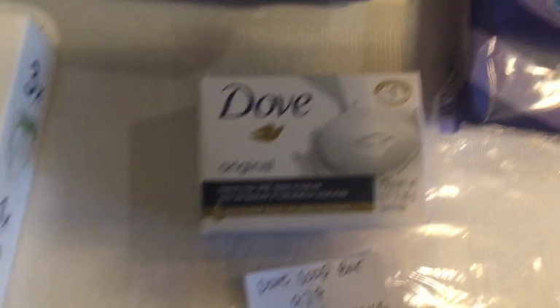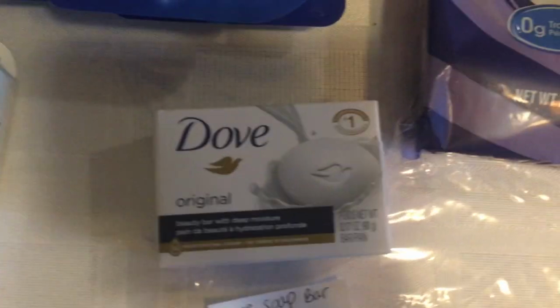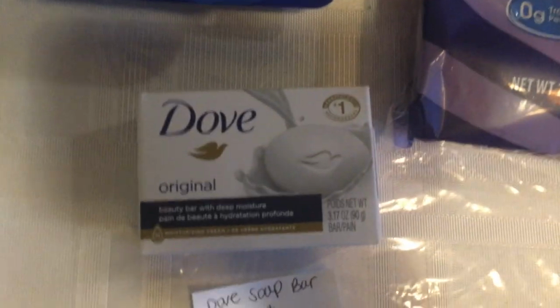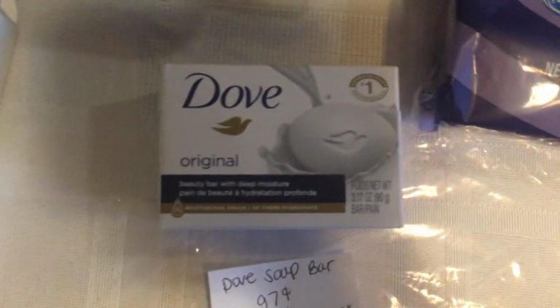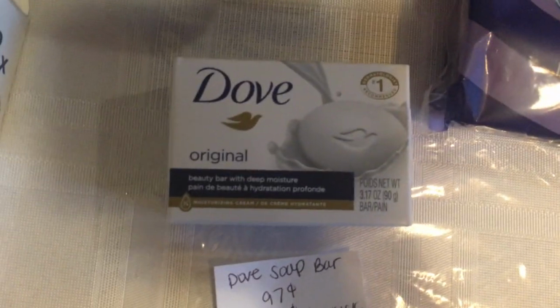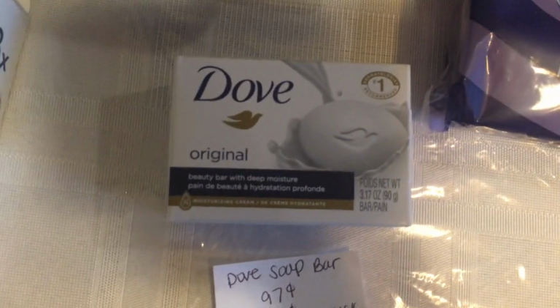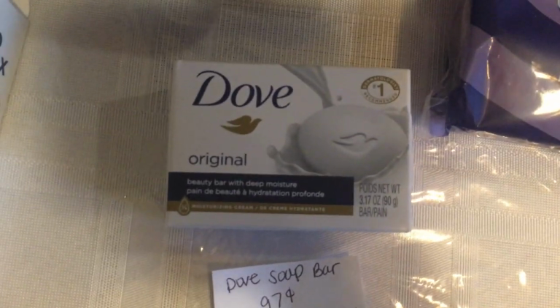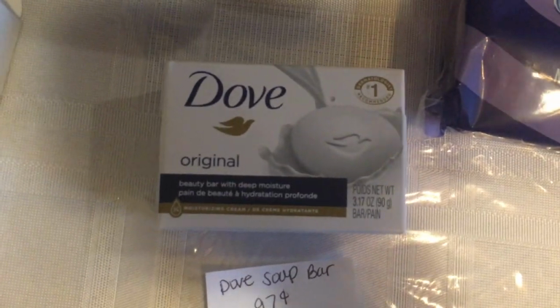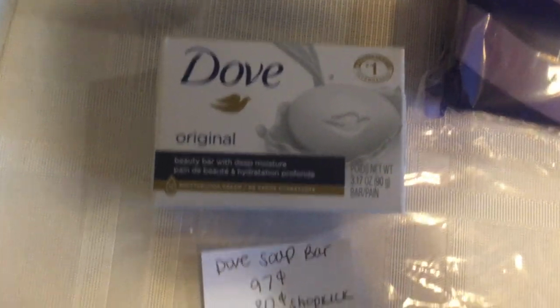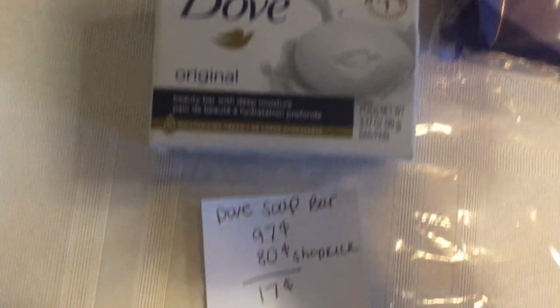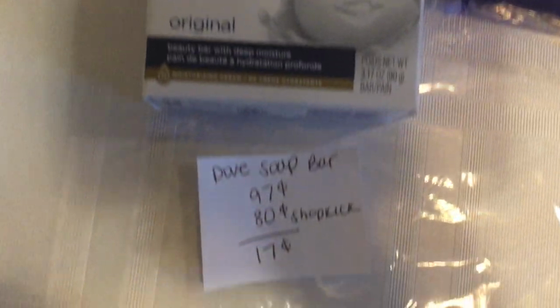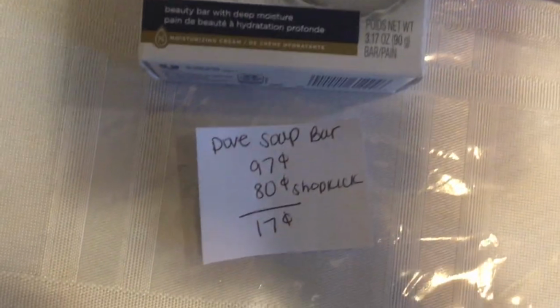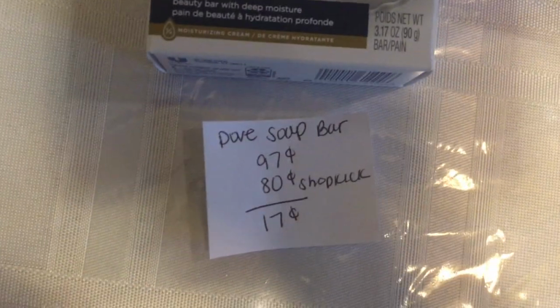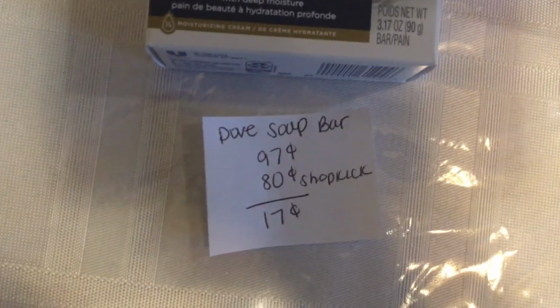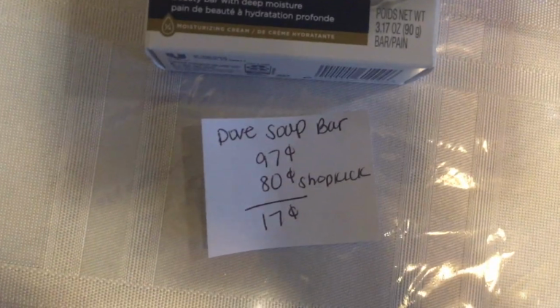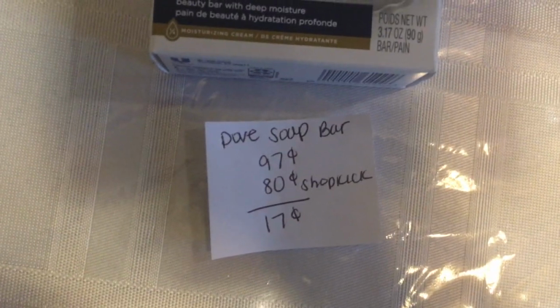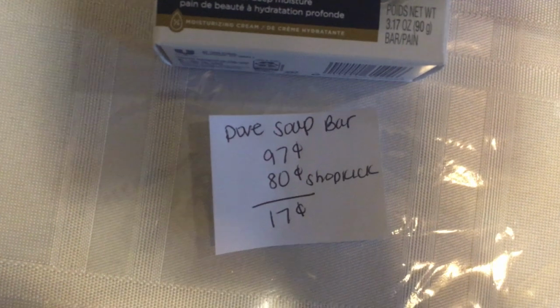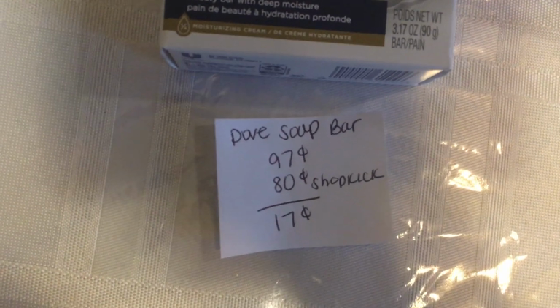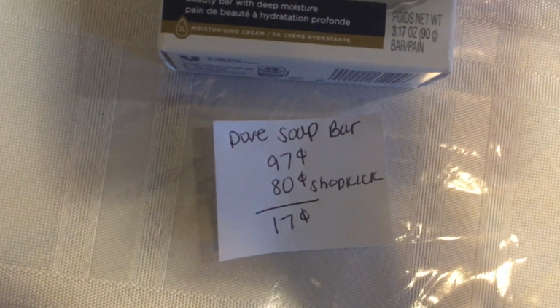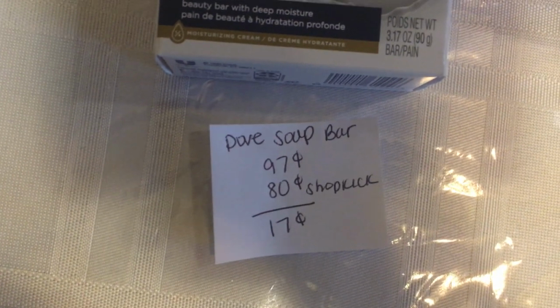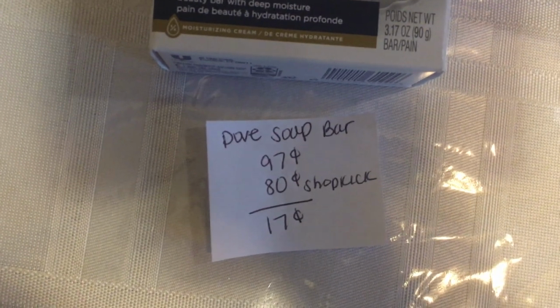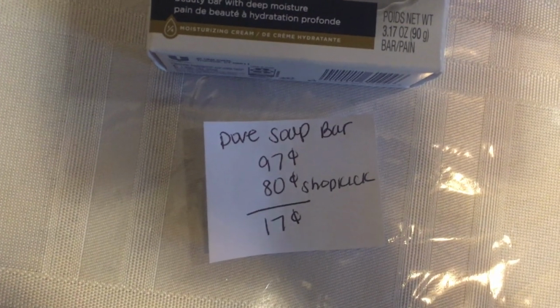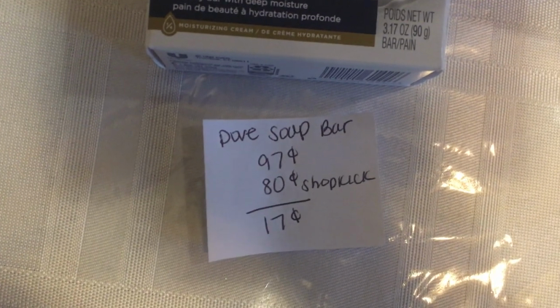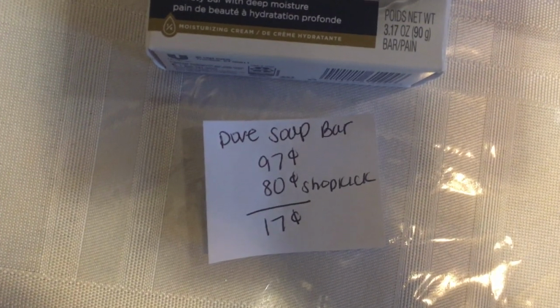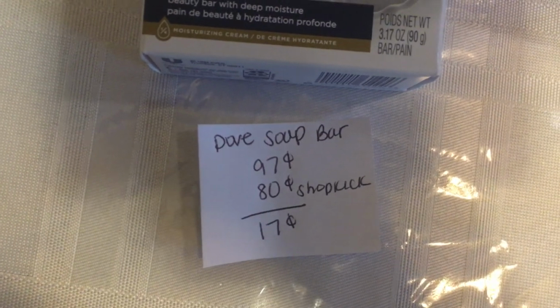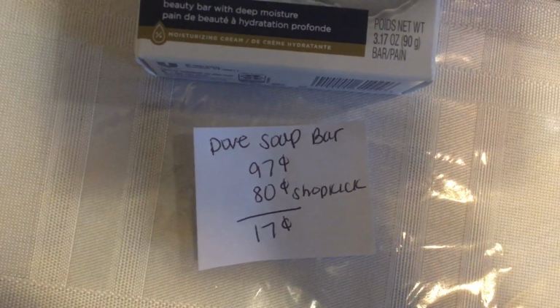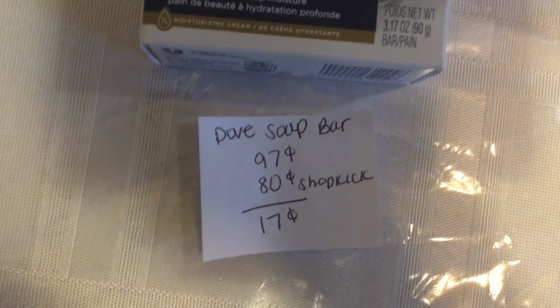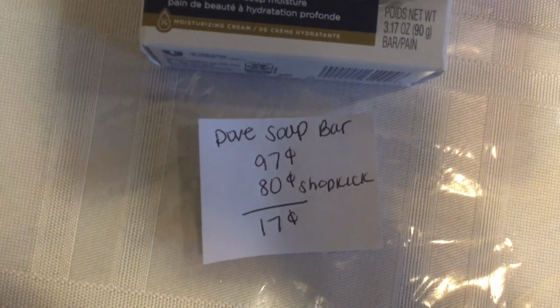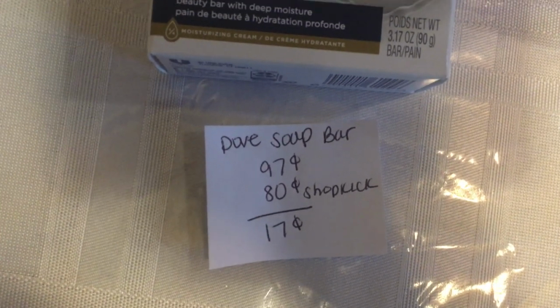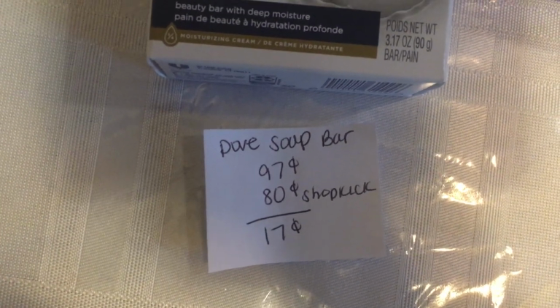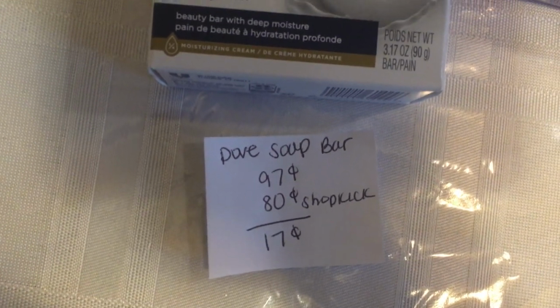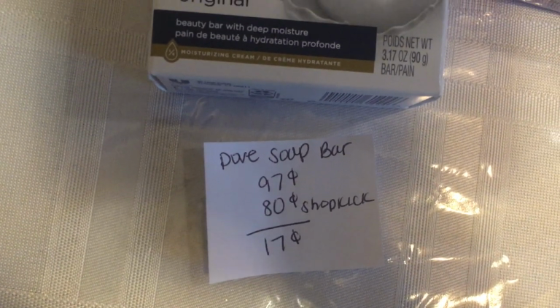The next deal is on the Dove Bar Soap, it's $0.97. Get back $0.80 on Shopkick, making it just $0.17.